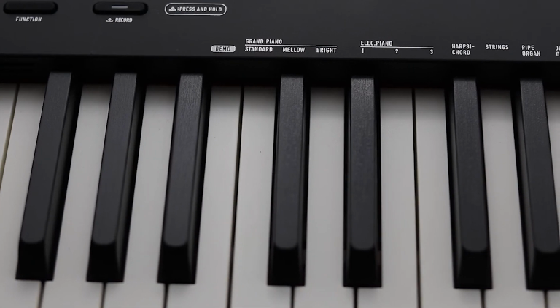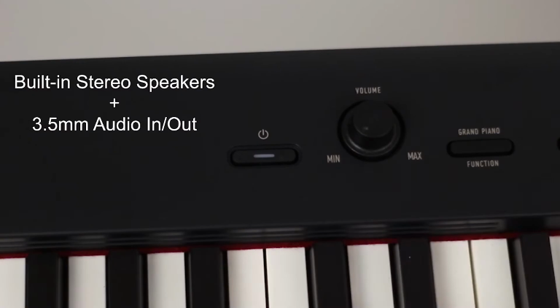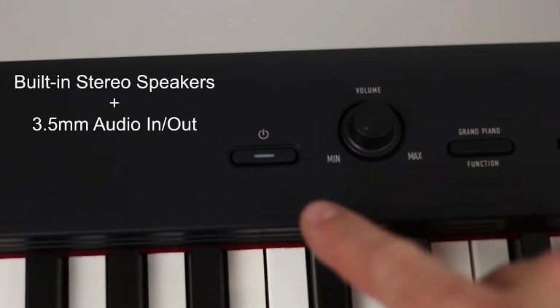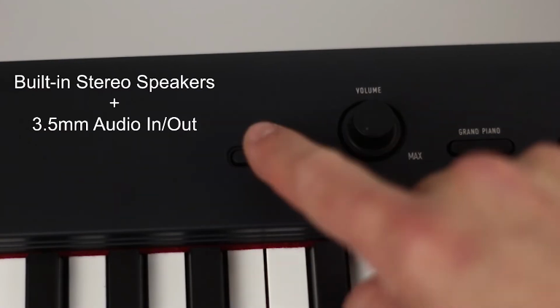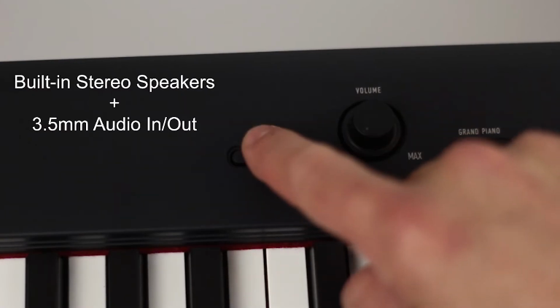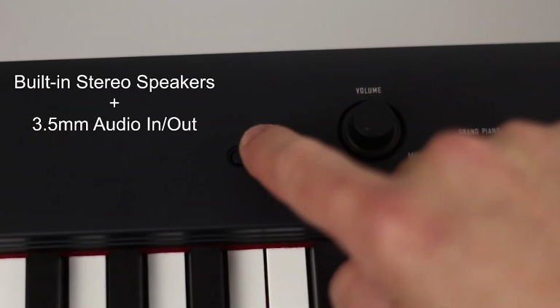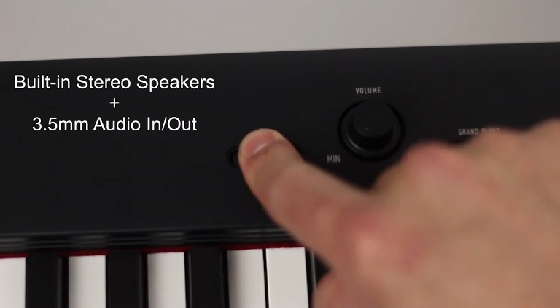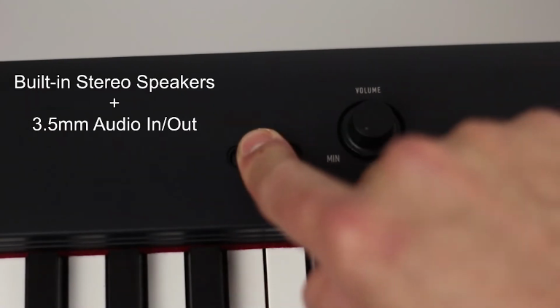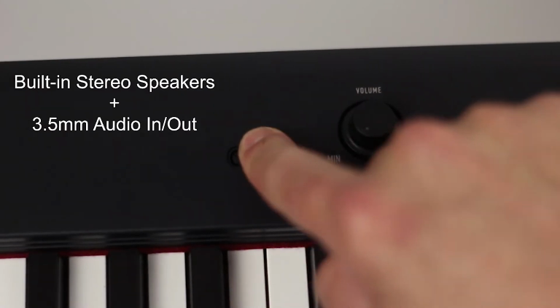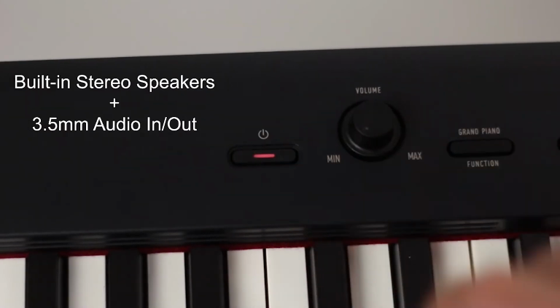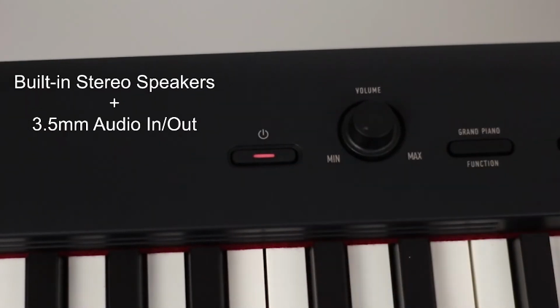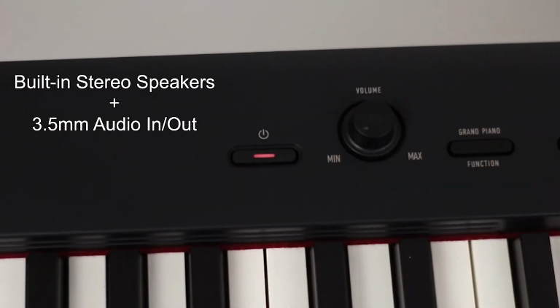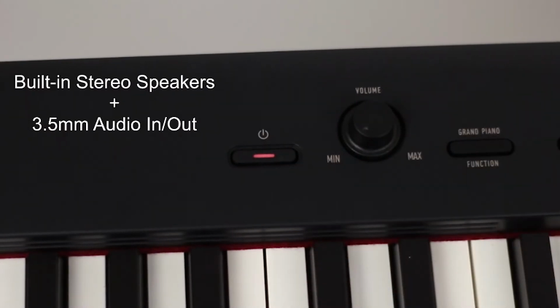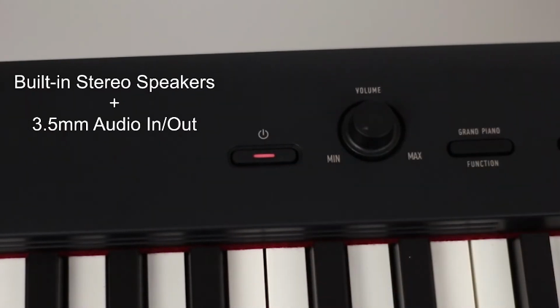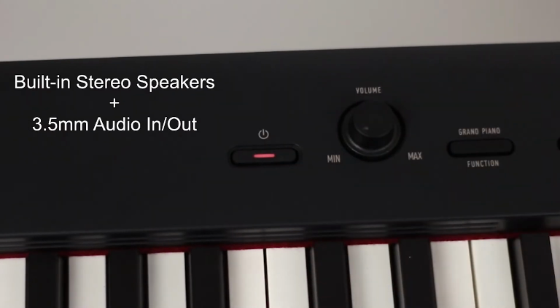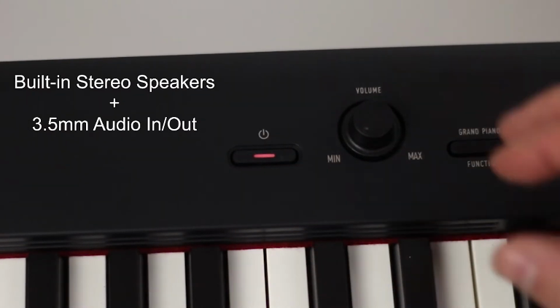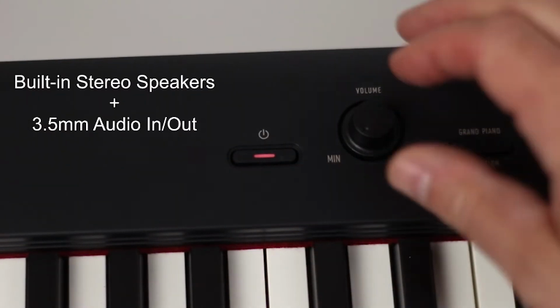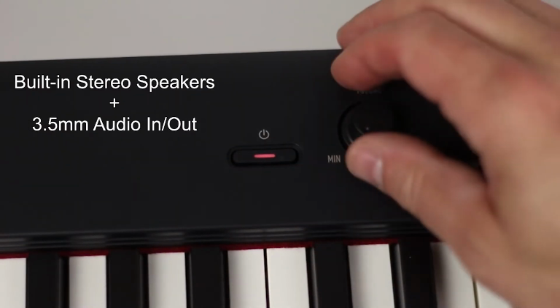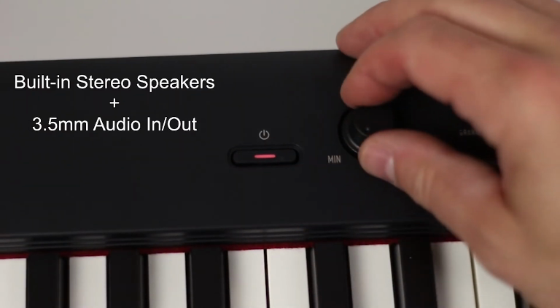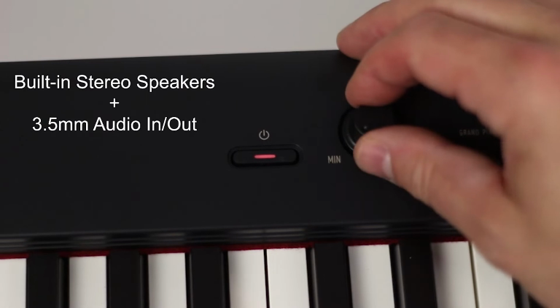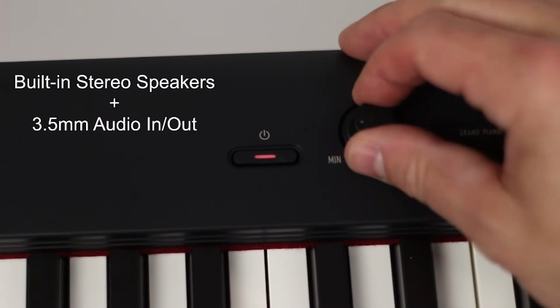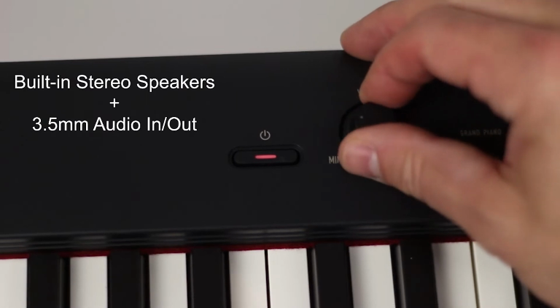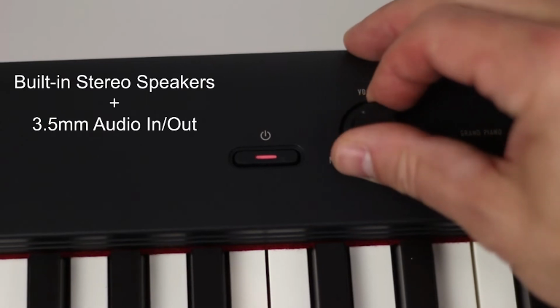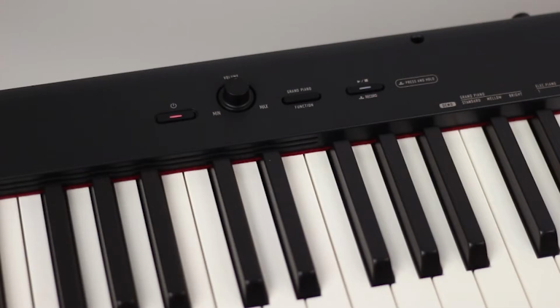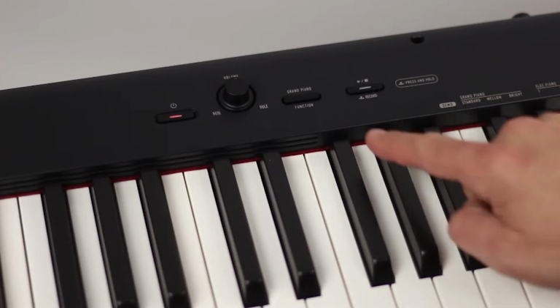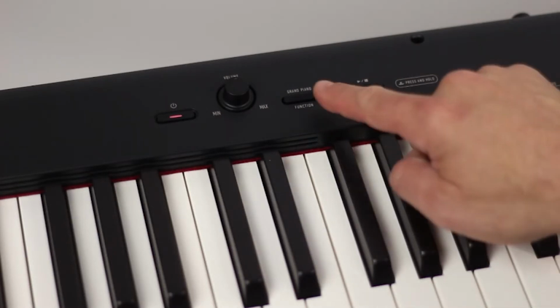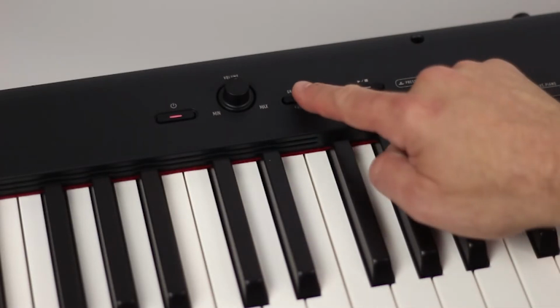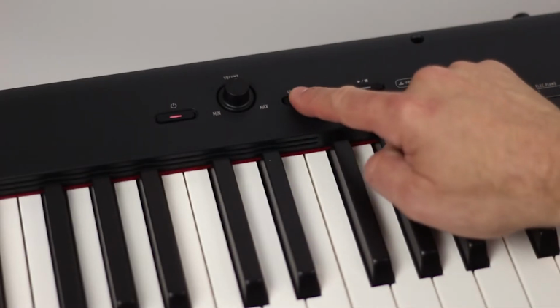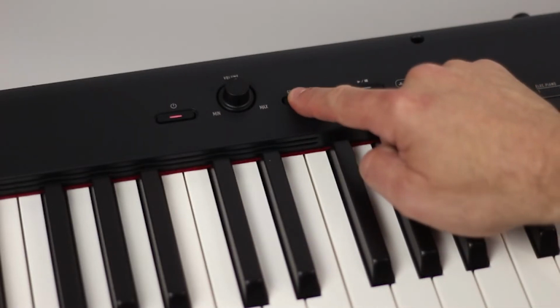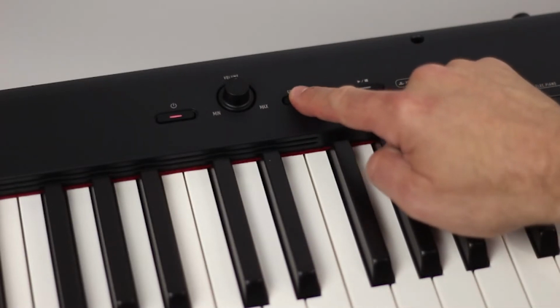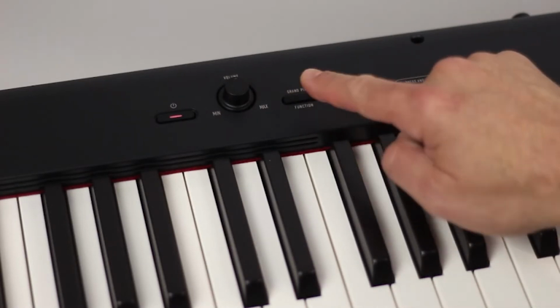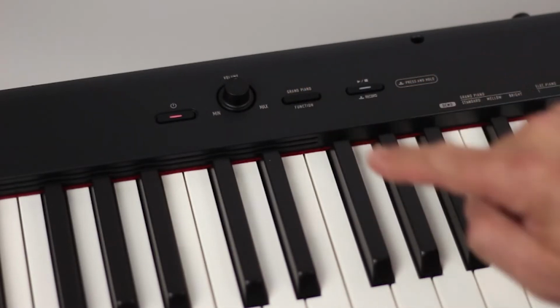The CDP-S160 has 10 essential tones featuring a stereo grand piano.